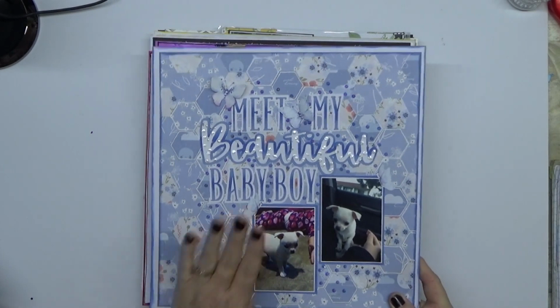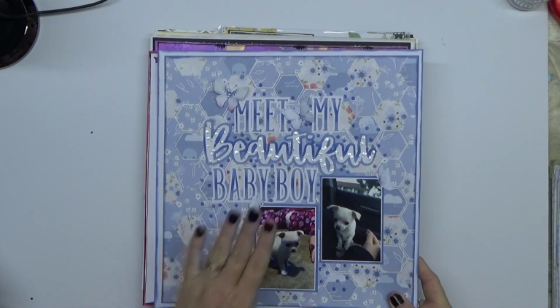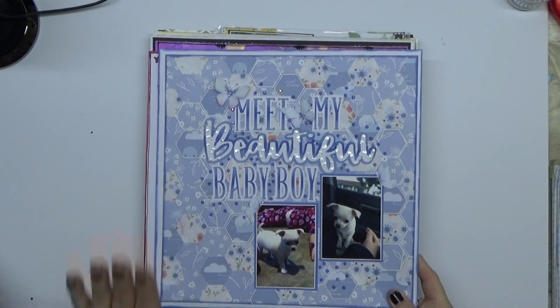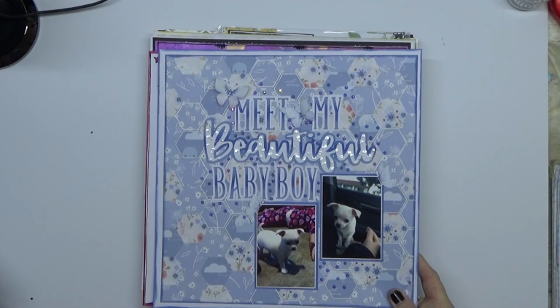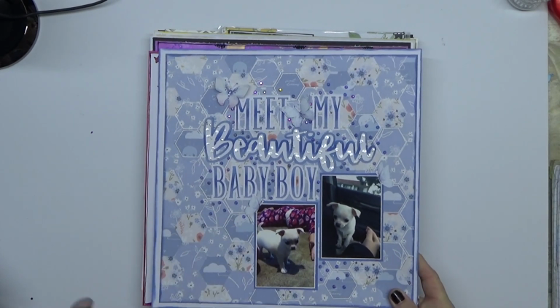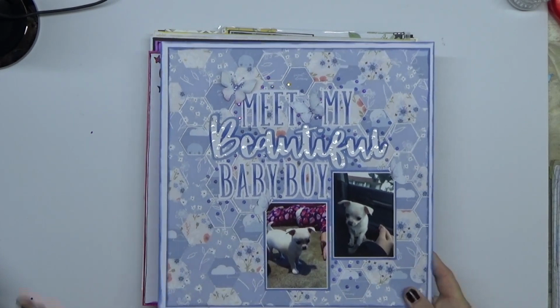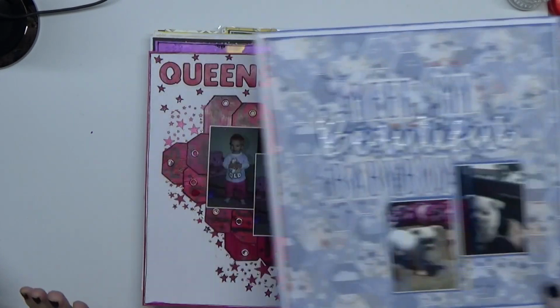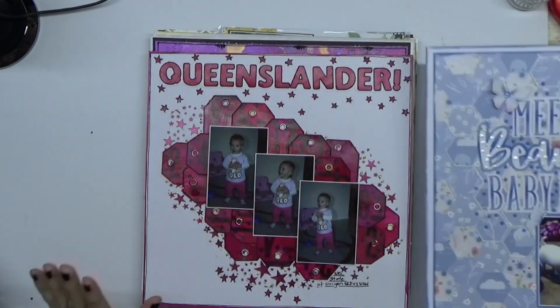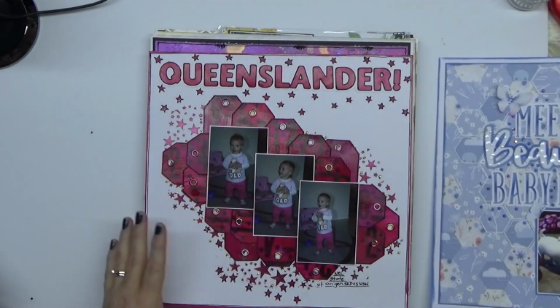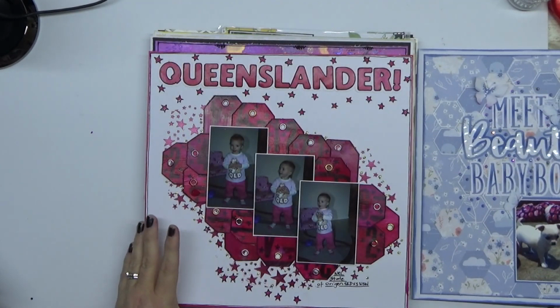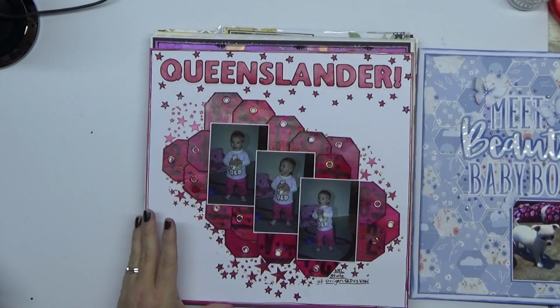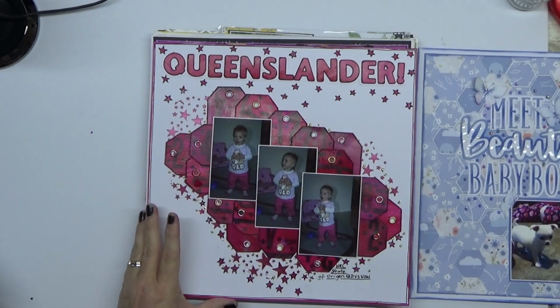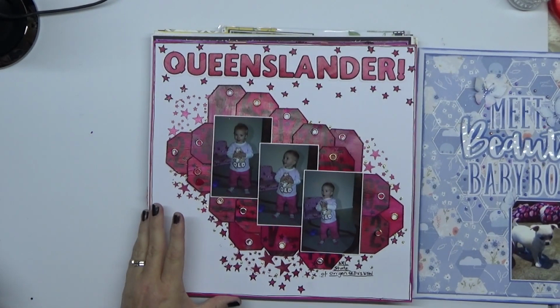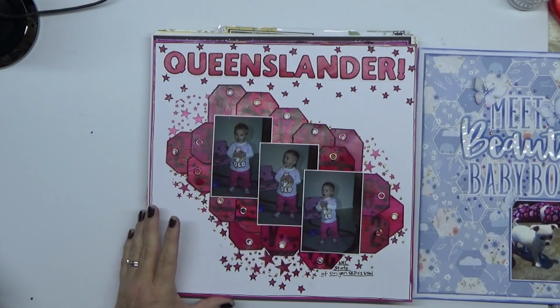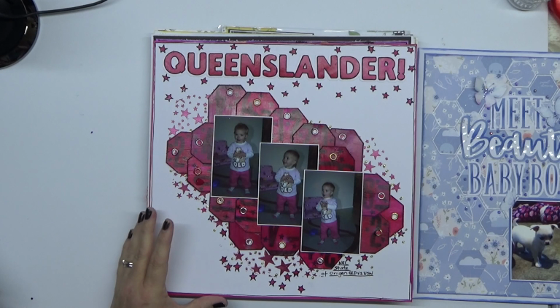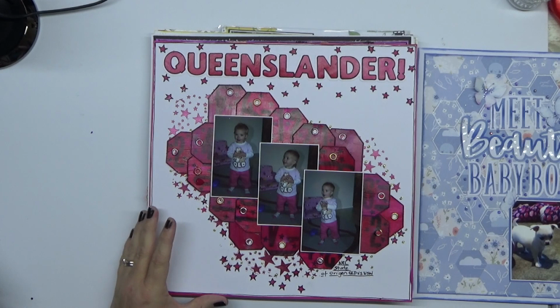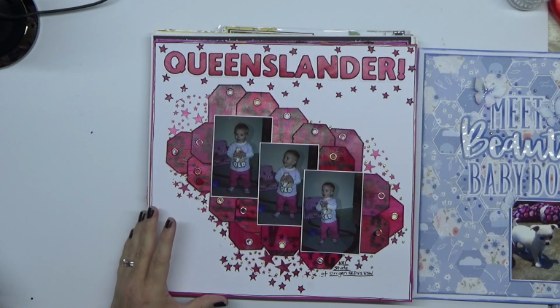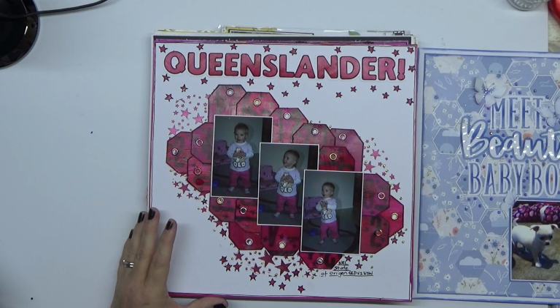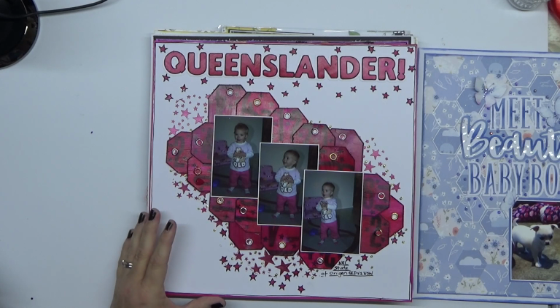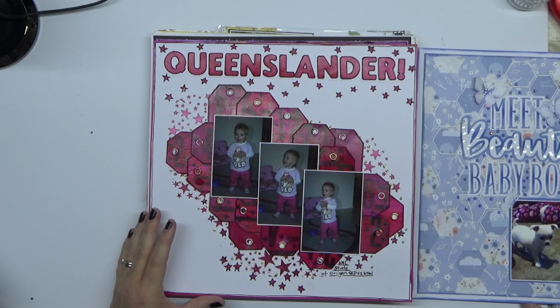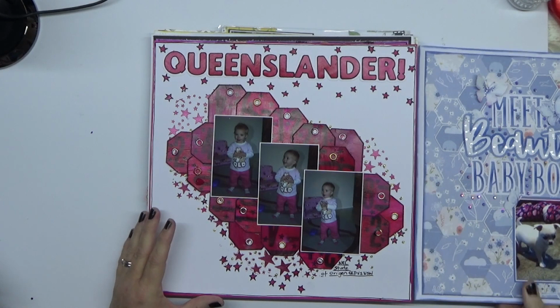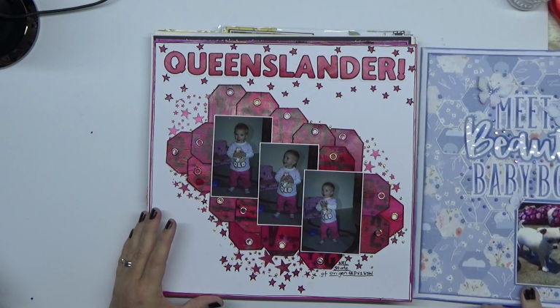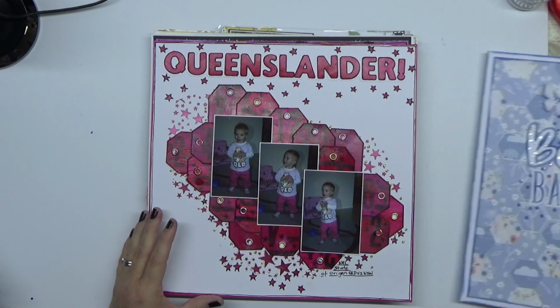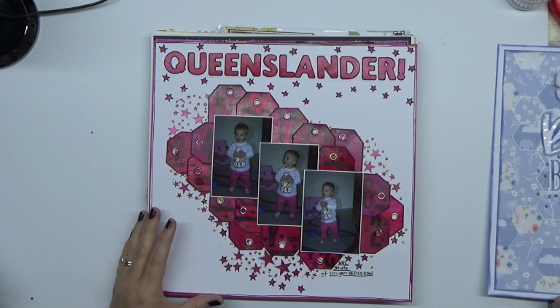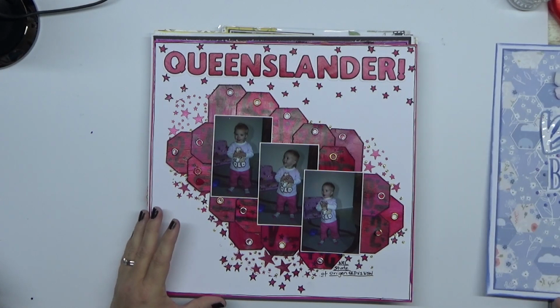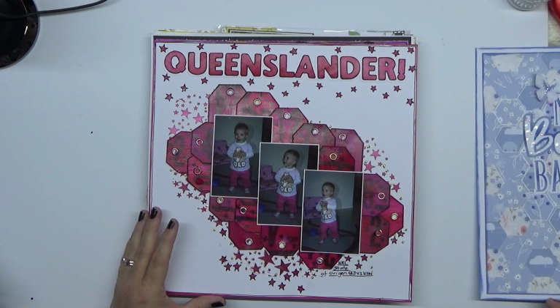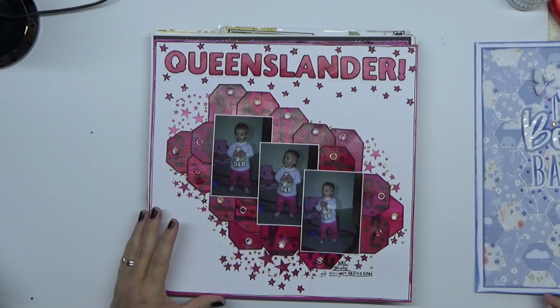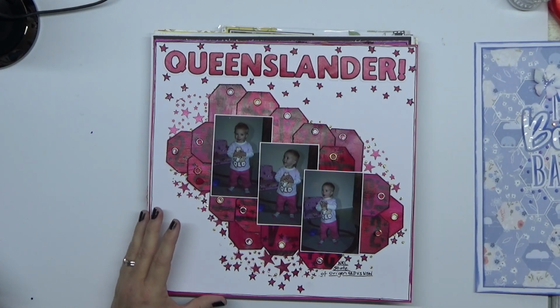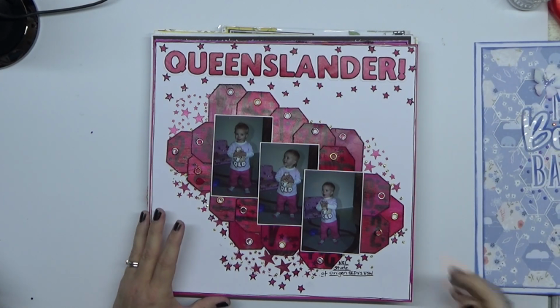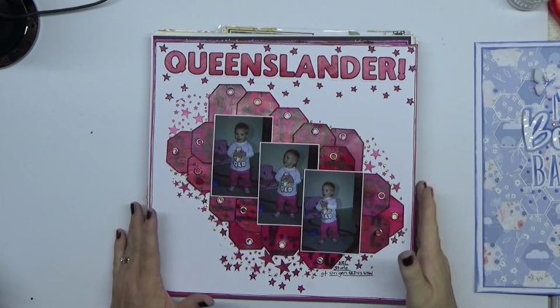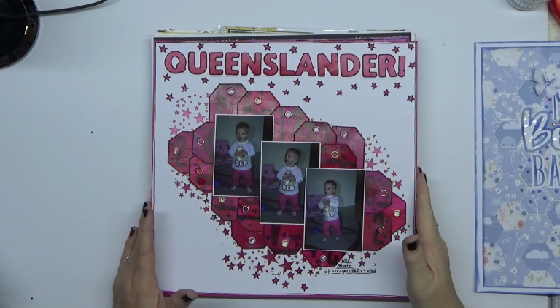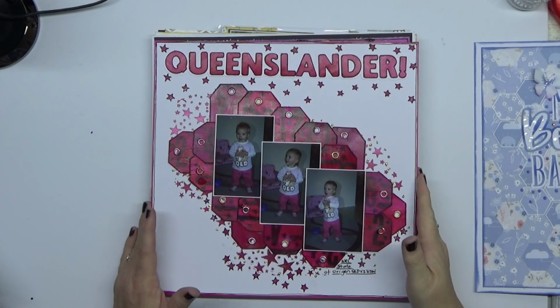All of these layouts have got a video that goes with them if you want to check out how I made them.